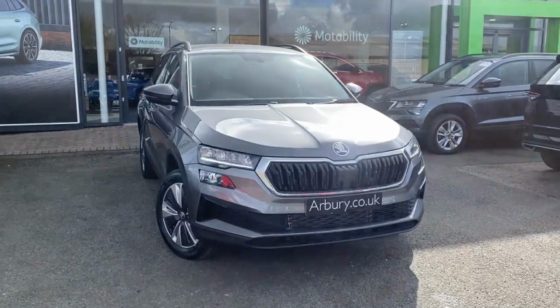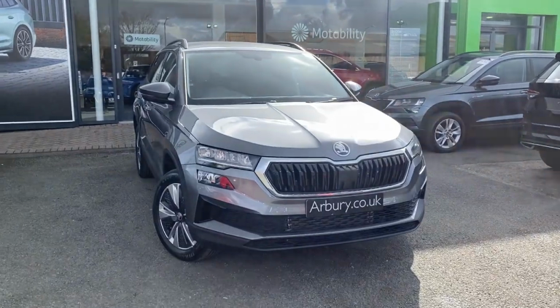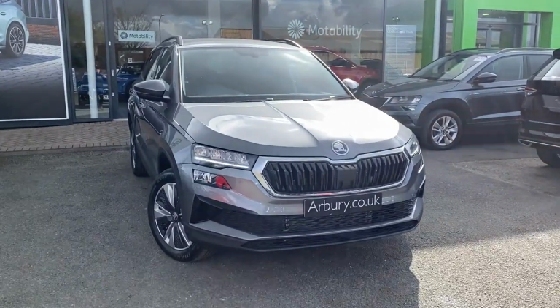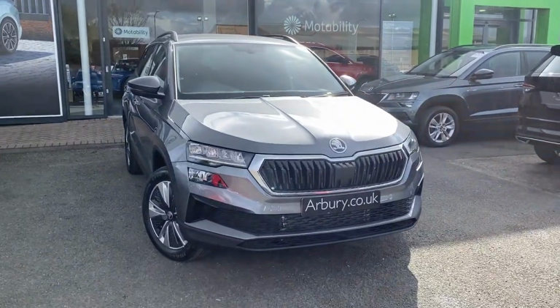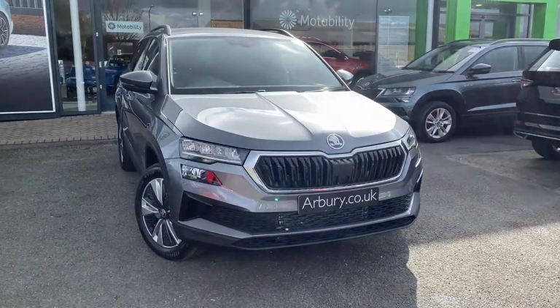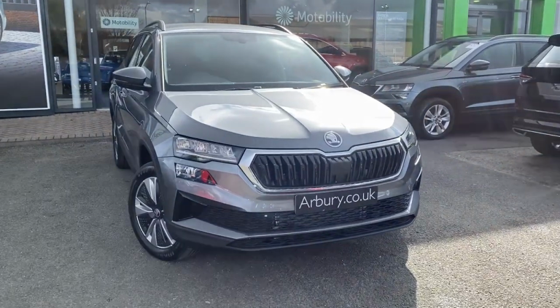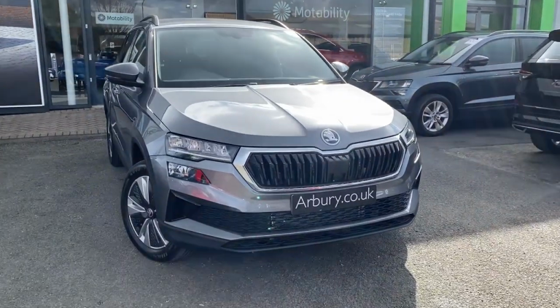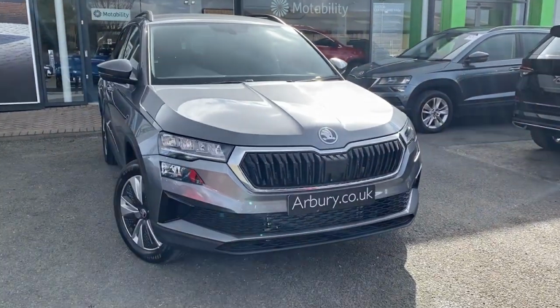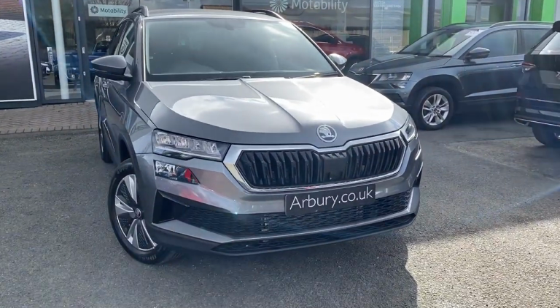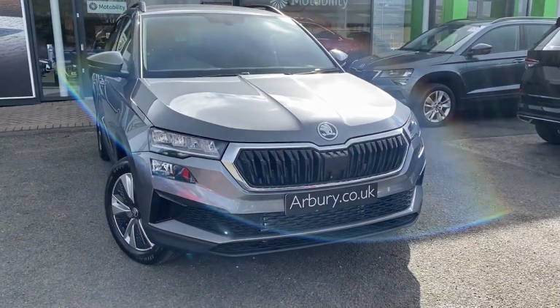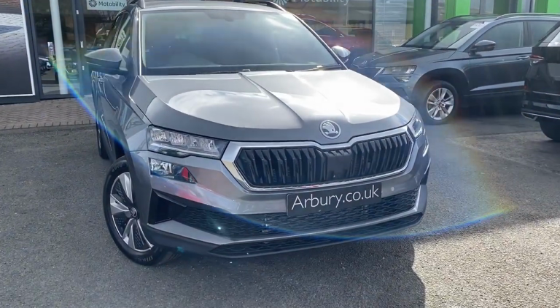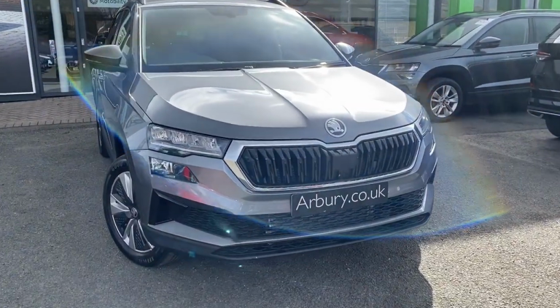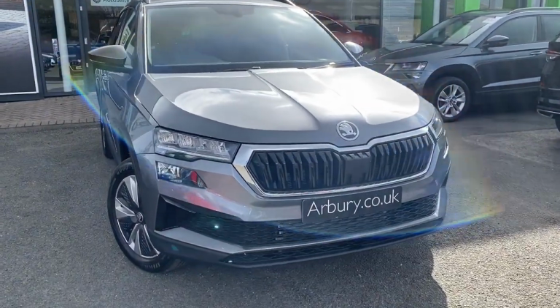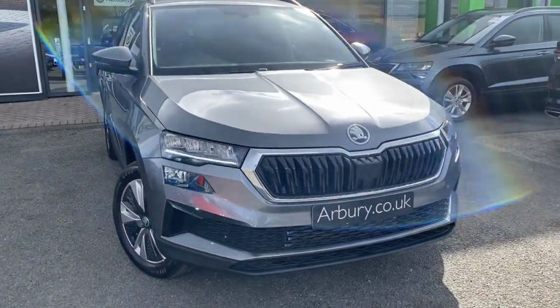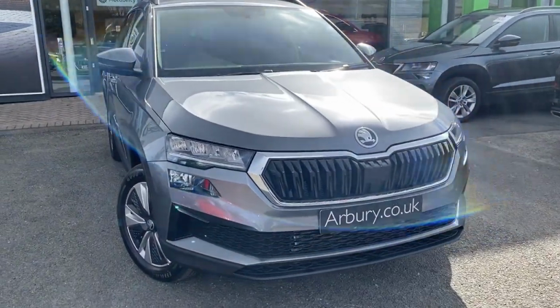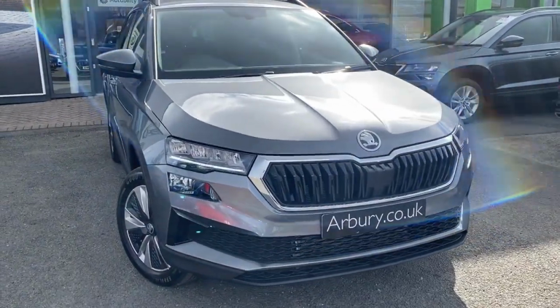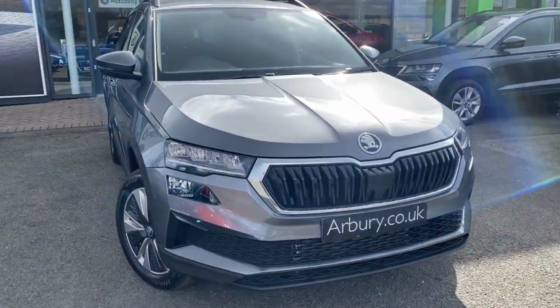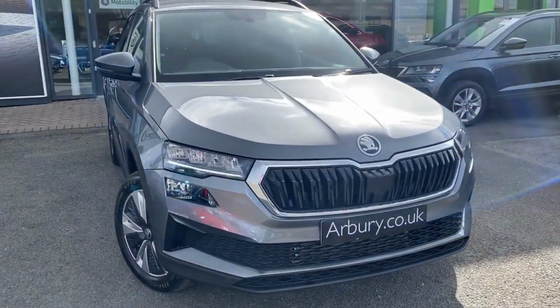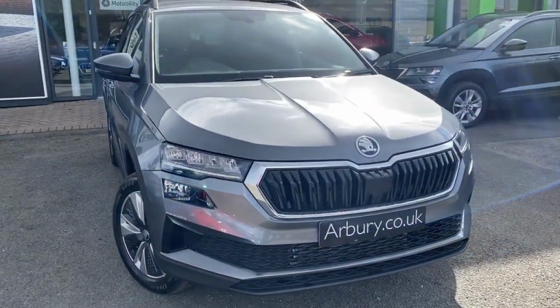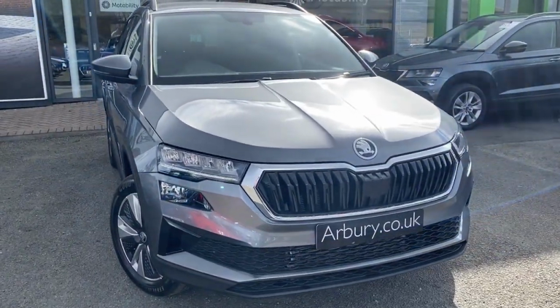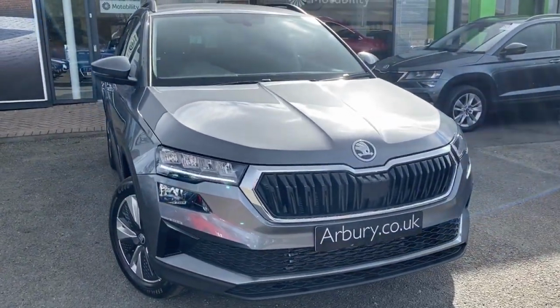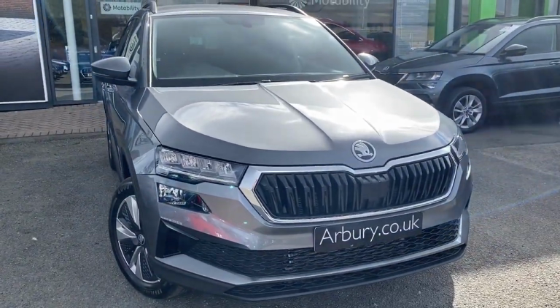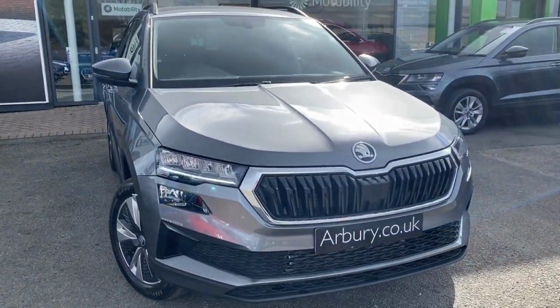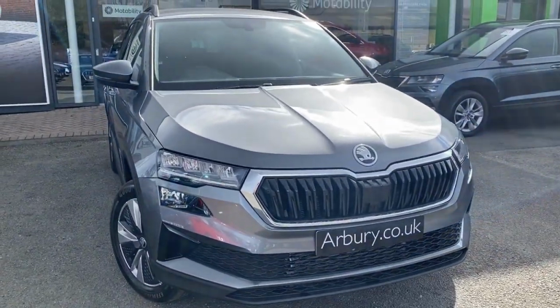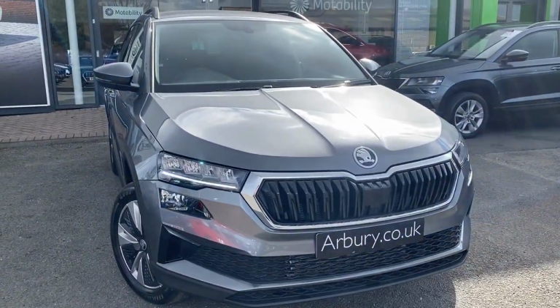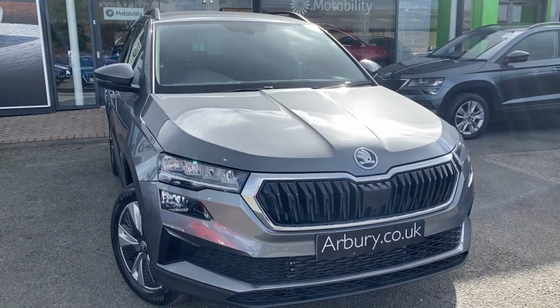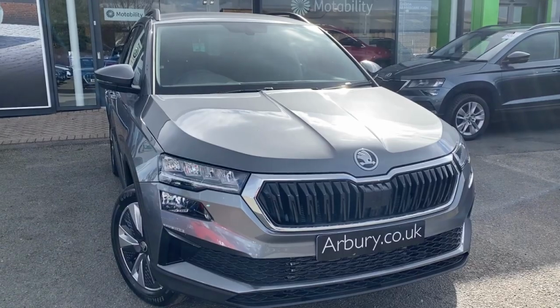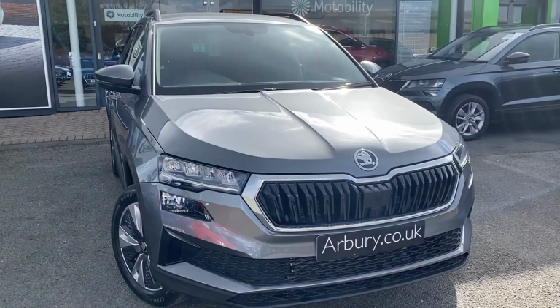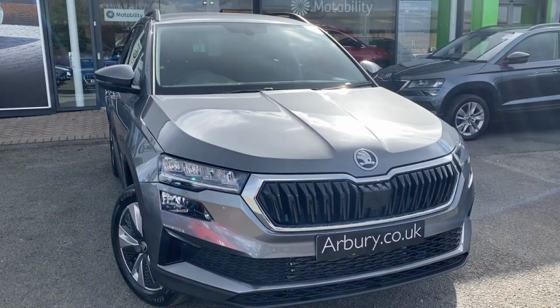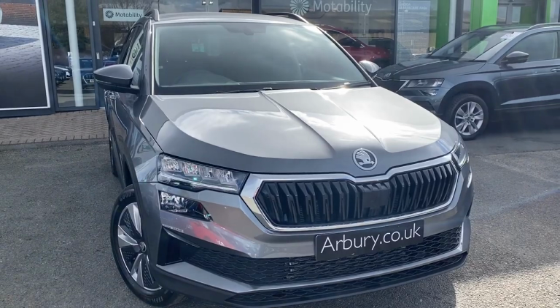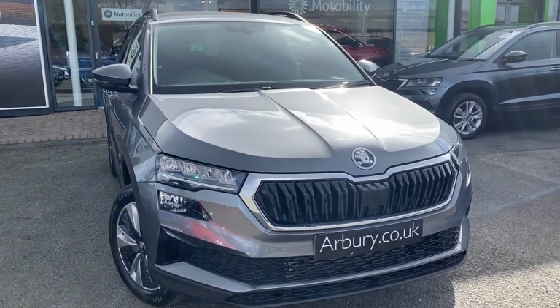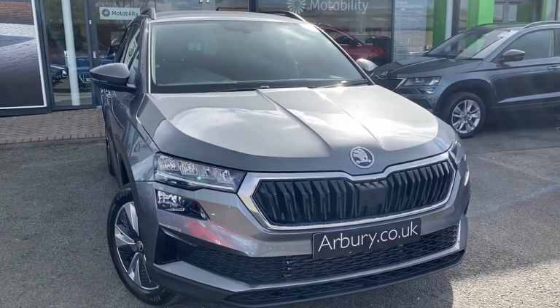At the front, you've got this gorgeous black grille with chrome surrounding, and you've got your LED headlights with LED daytime running lights.